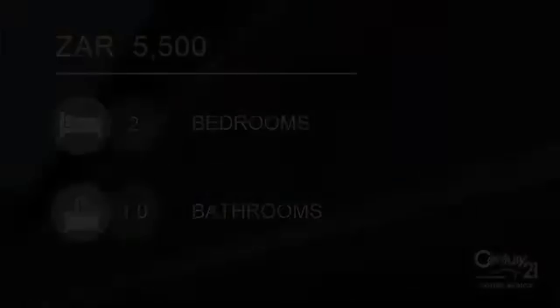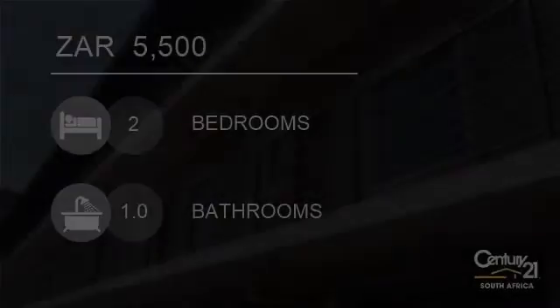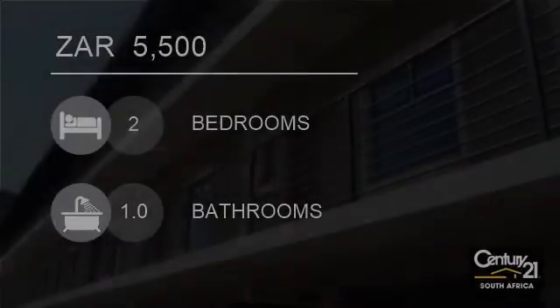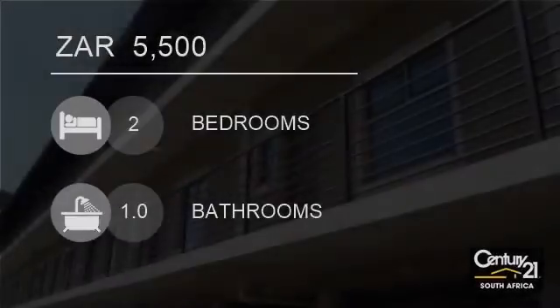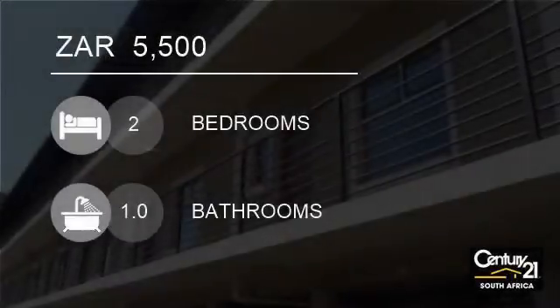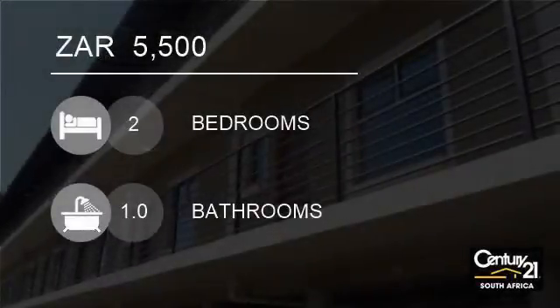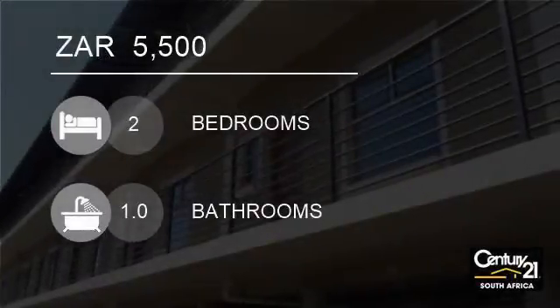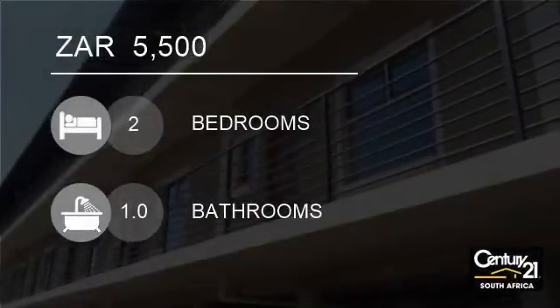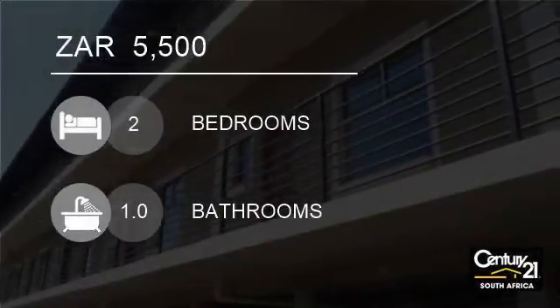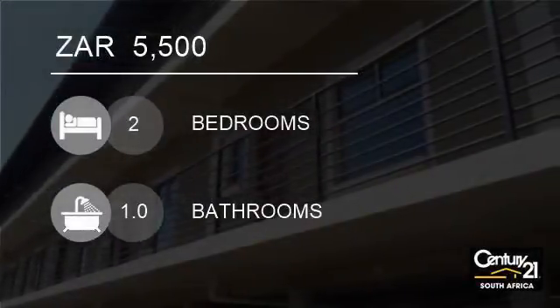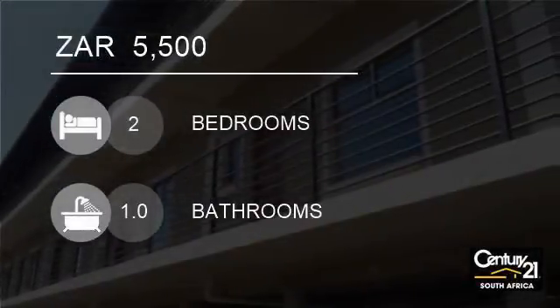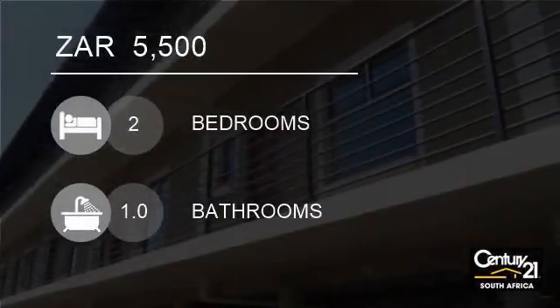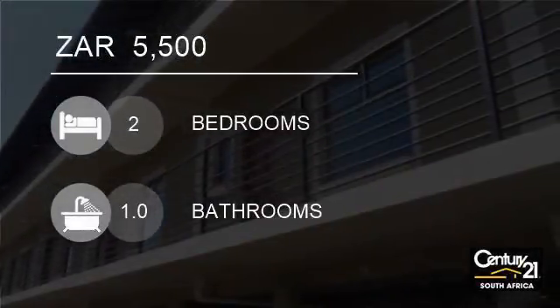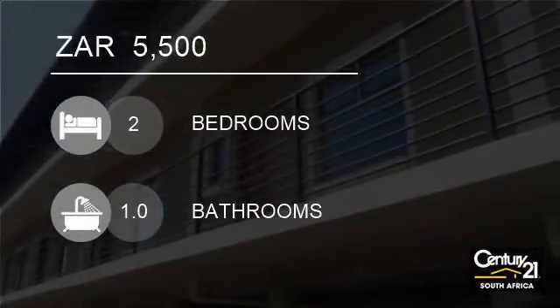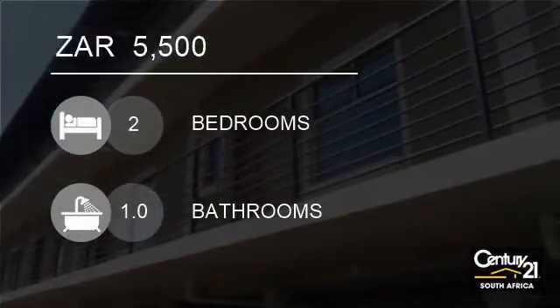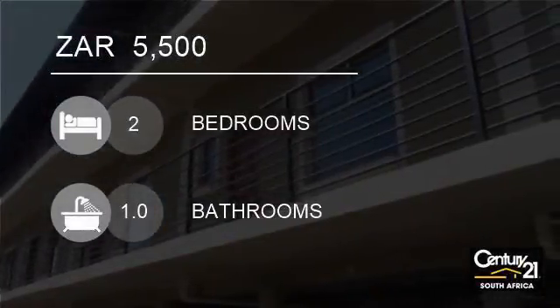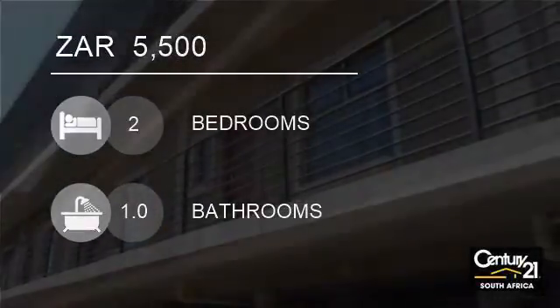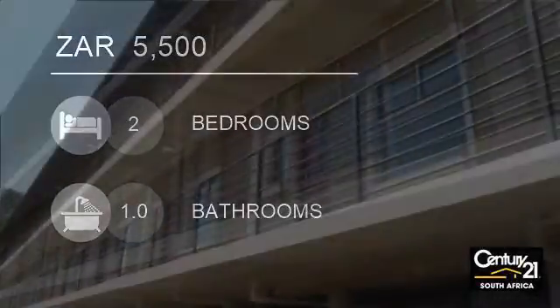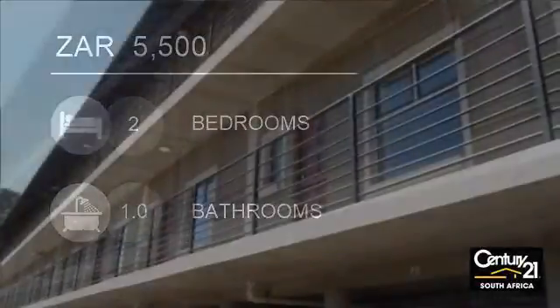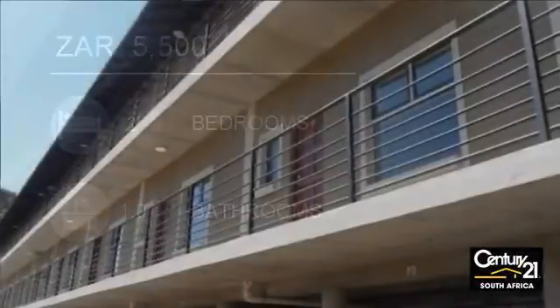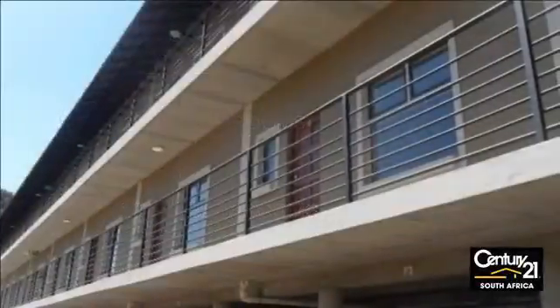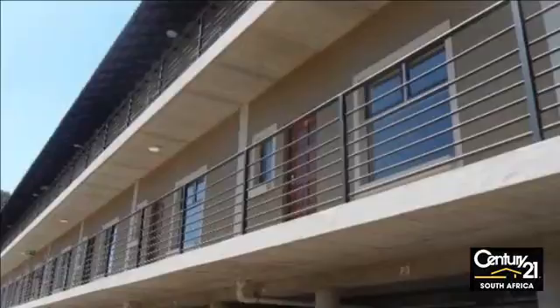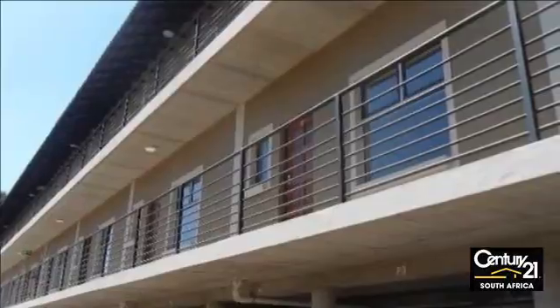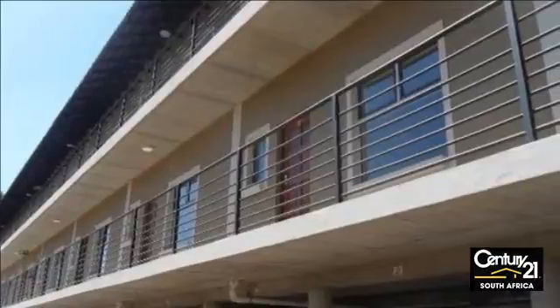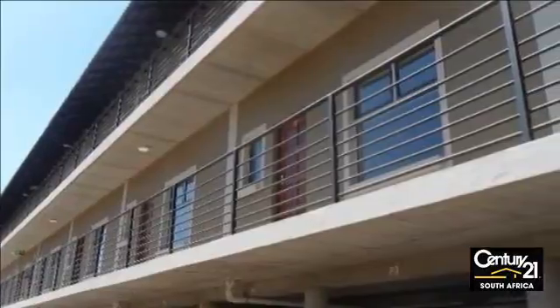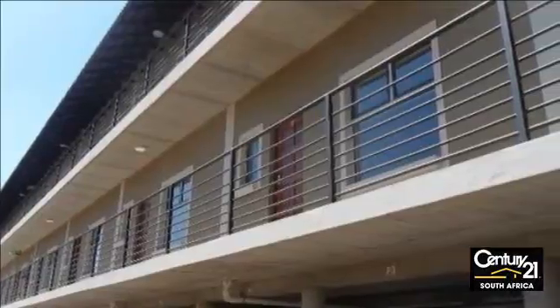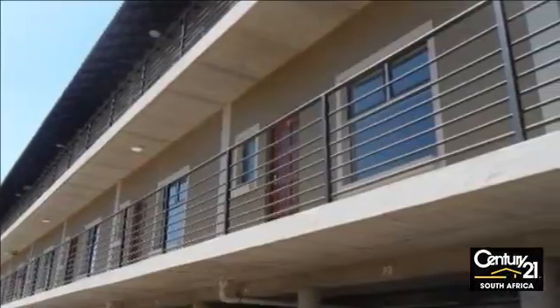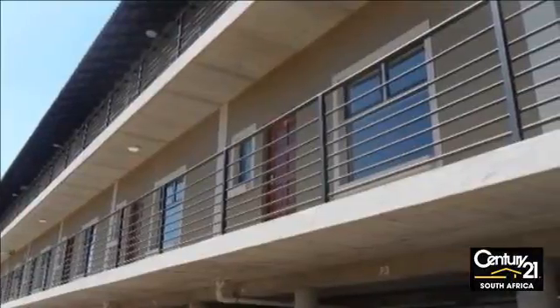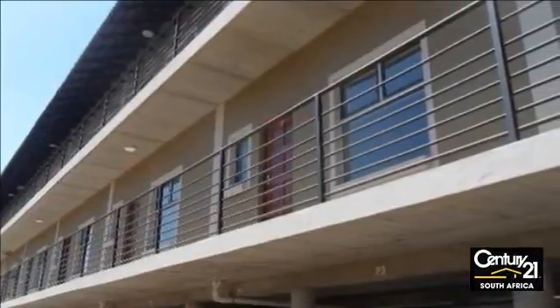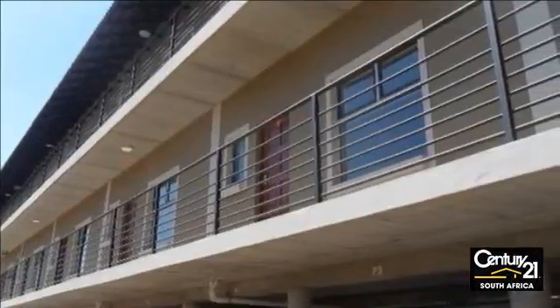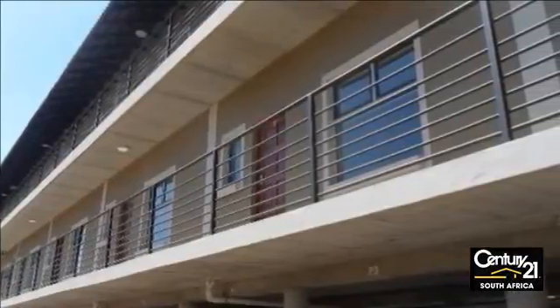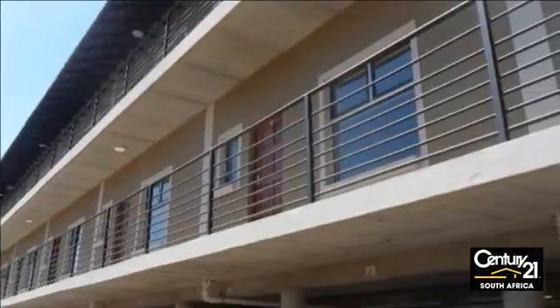Welcome to this two-bedroom flat for rent in Silverton, Pretoria, Gauteng, South Africa for 5,500 Rand.